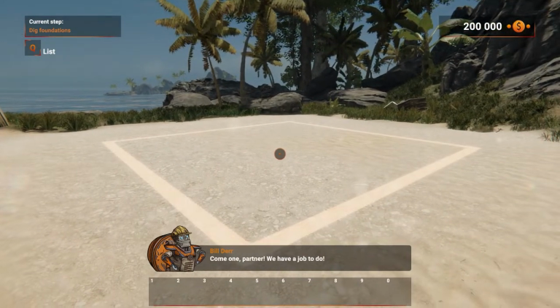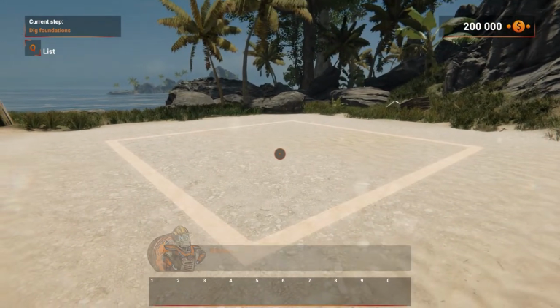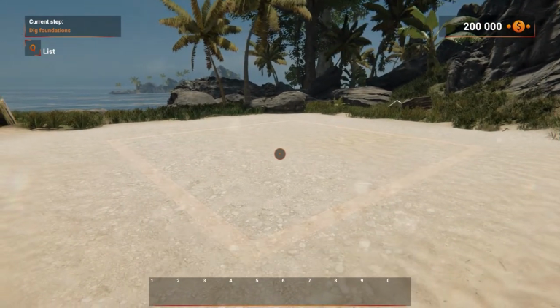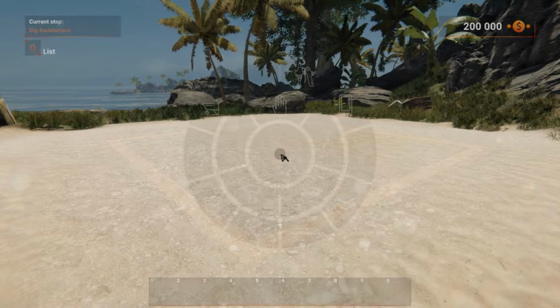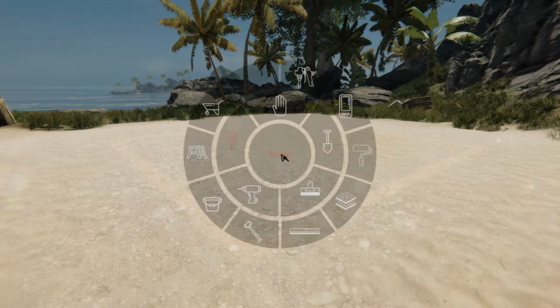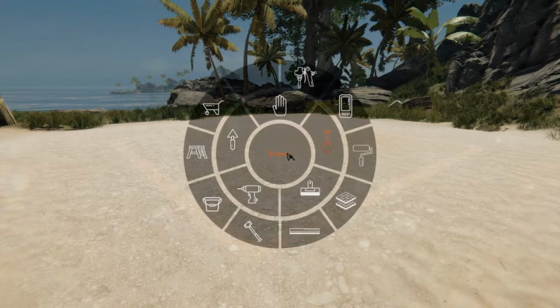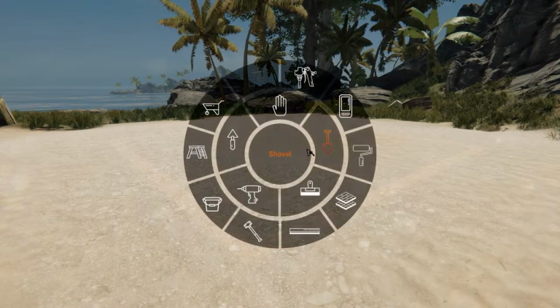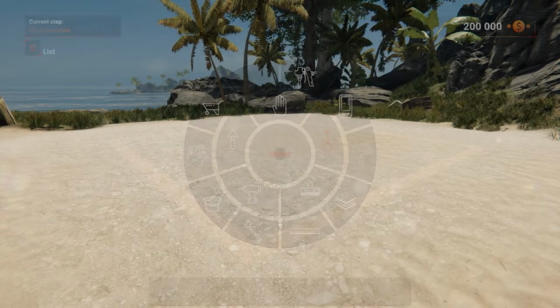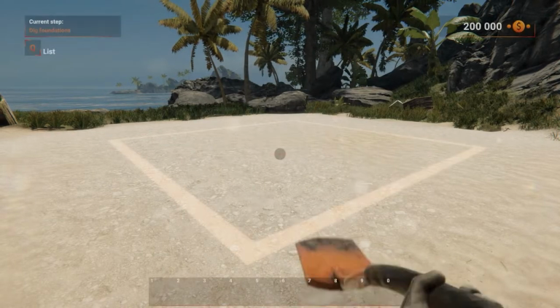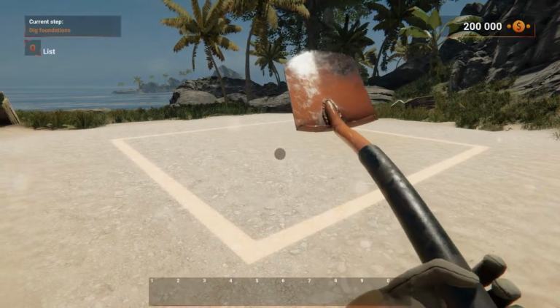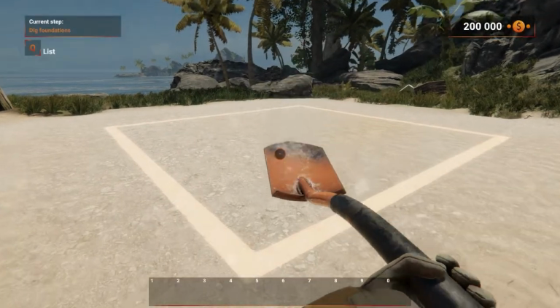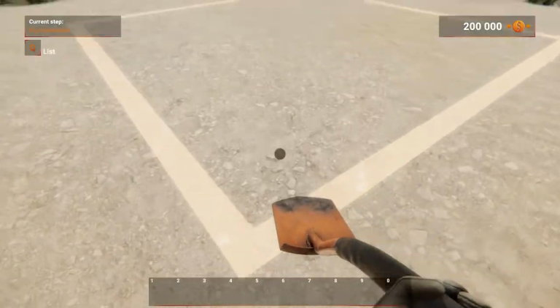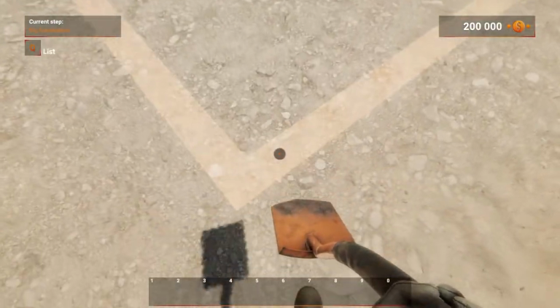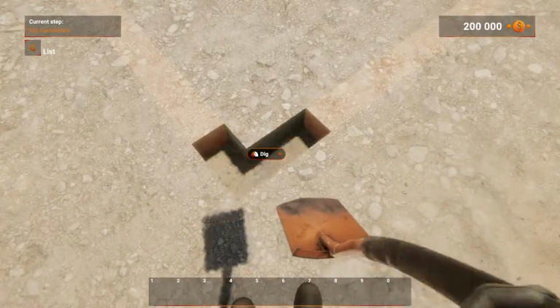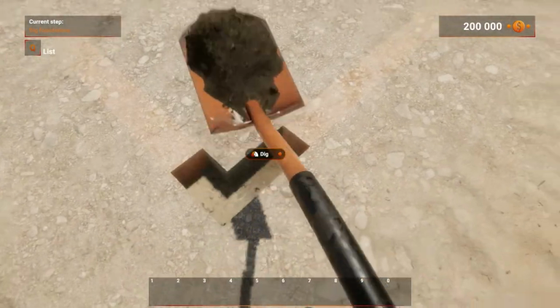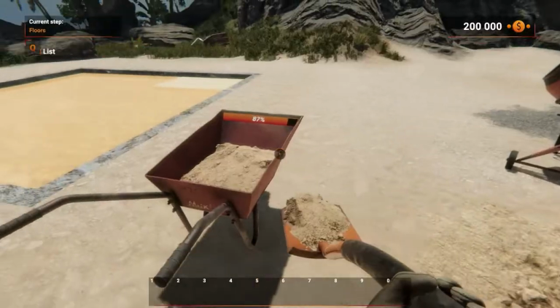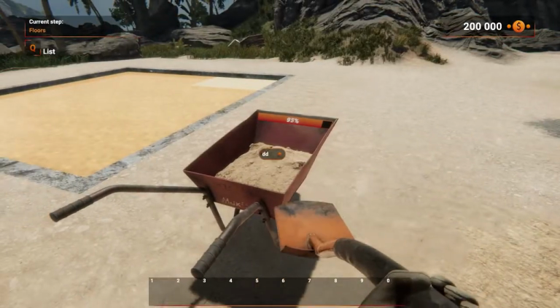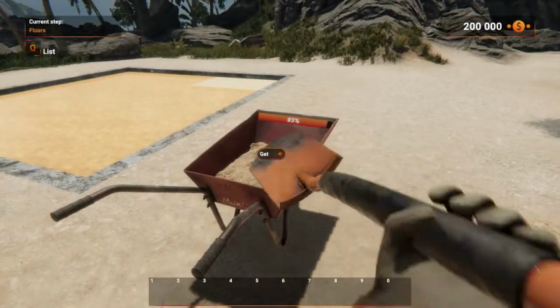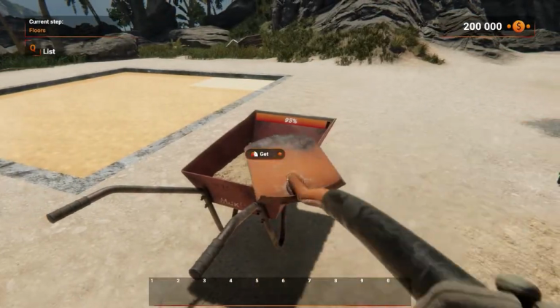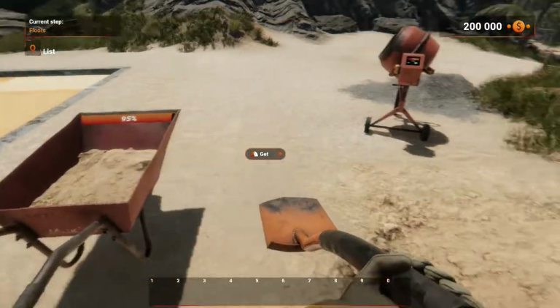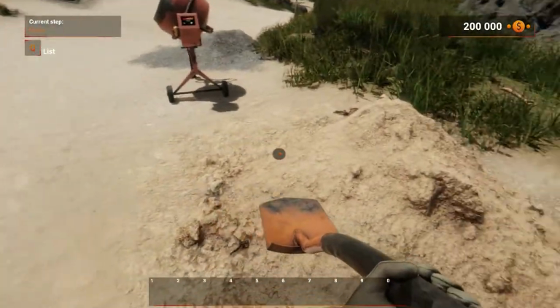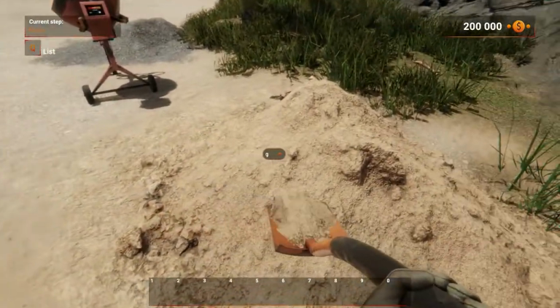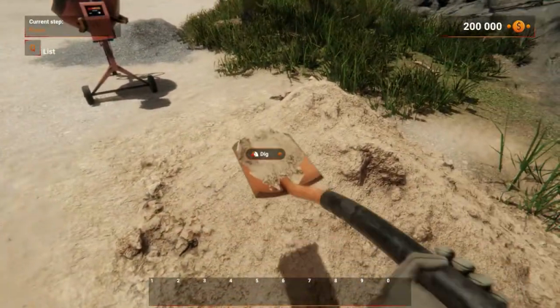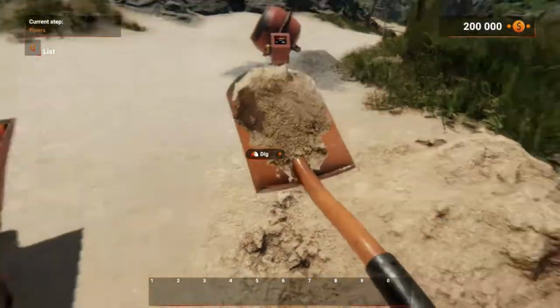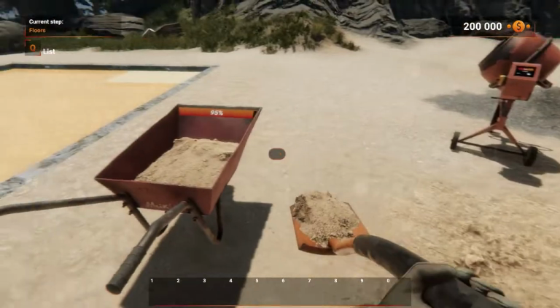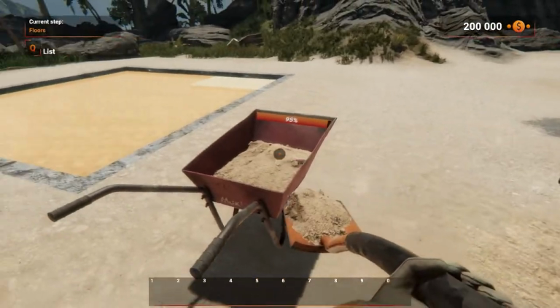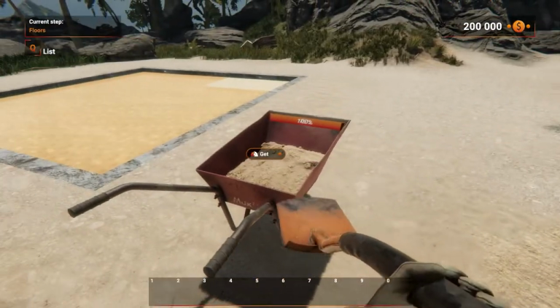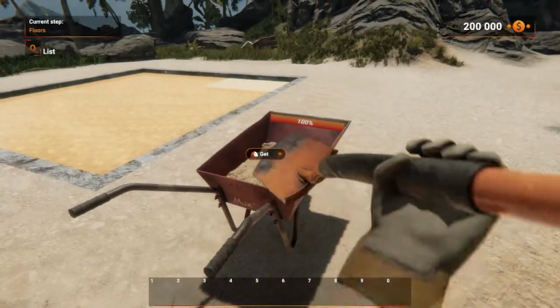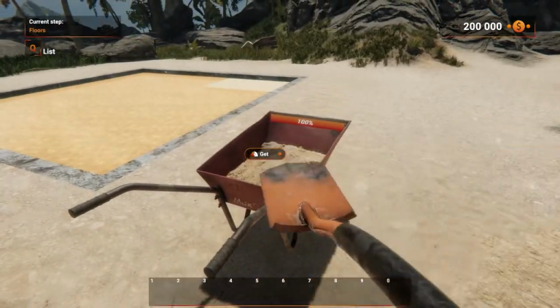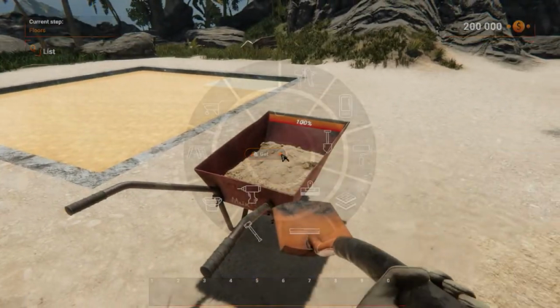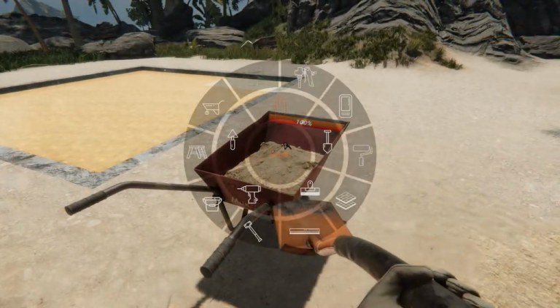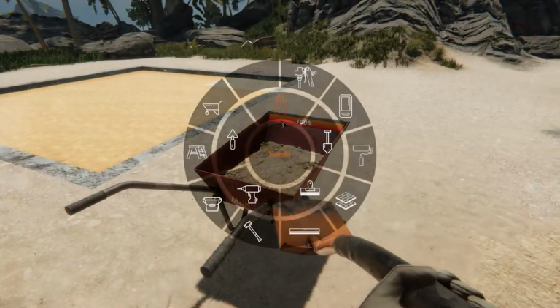After appearing on each contract, we are greeted by the character Bill, who tells us the details of the task and a short dialogue introducing us to the job we have to do.